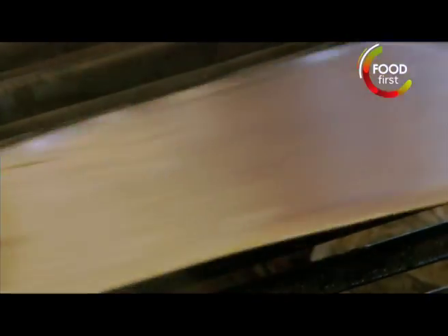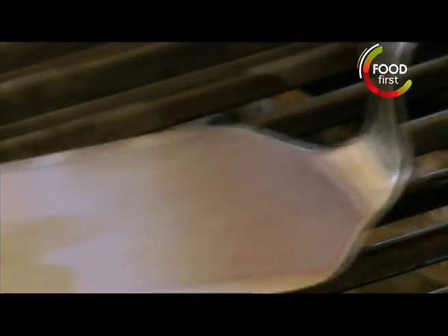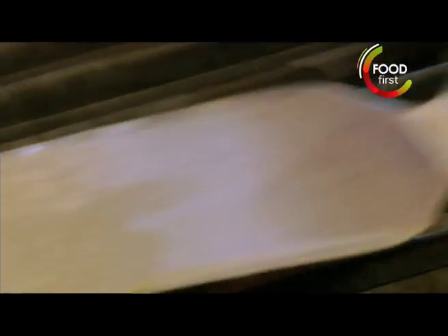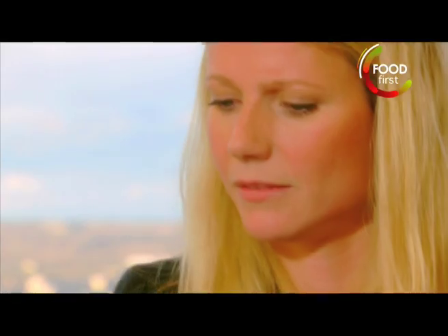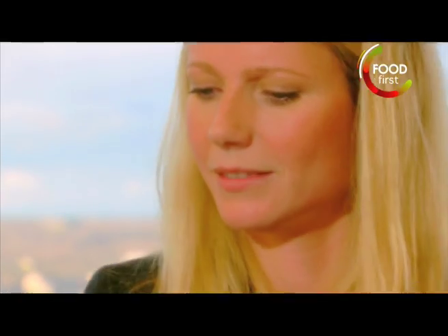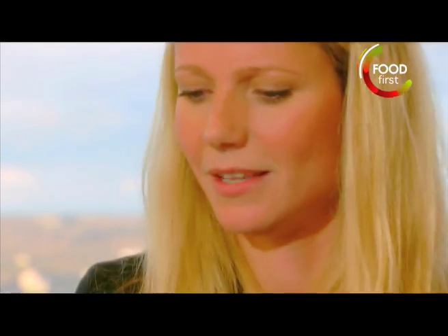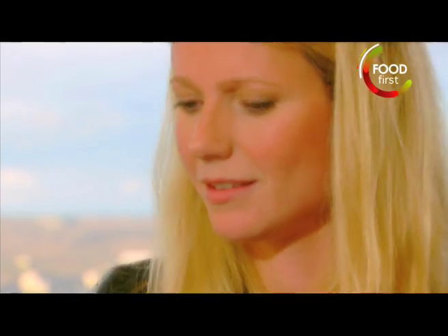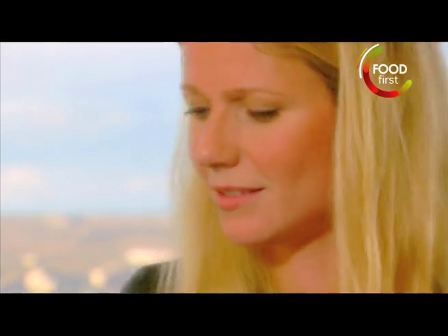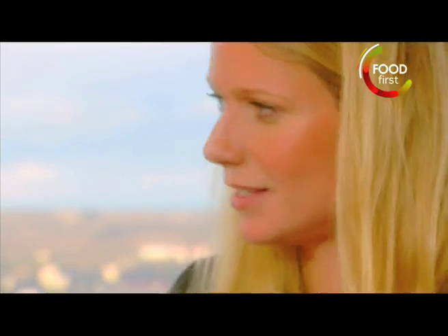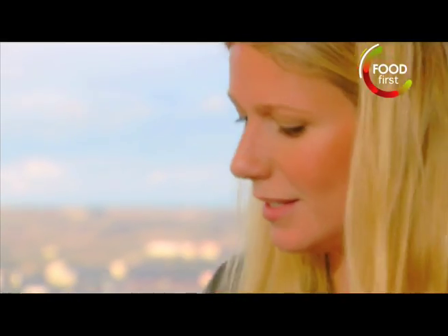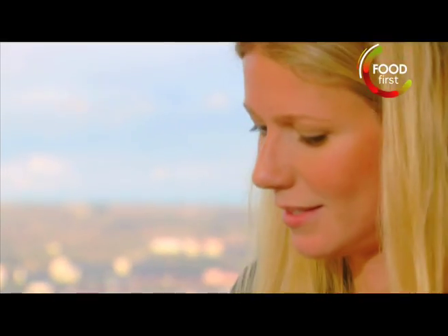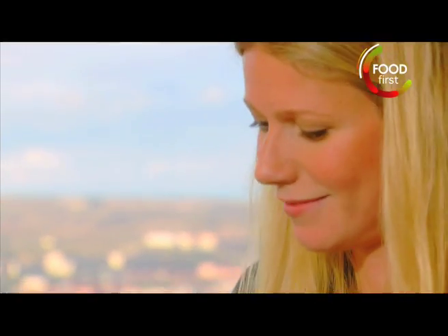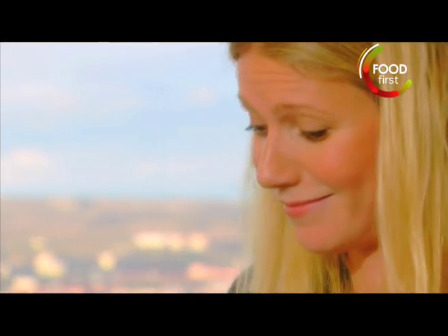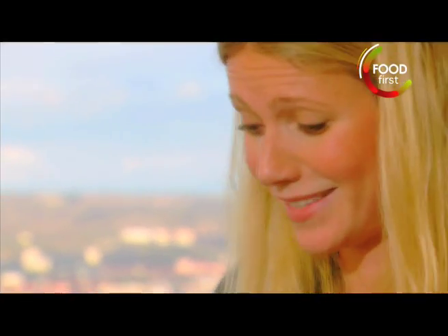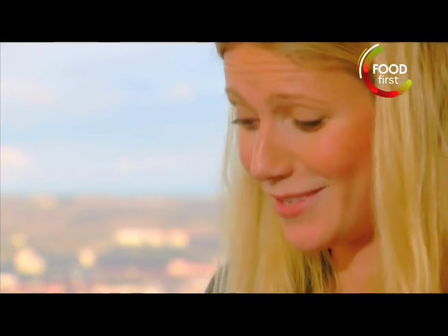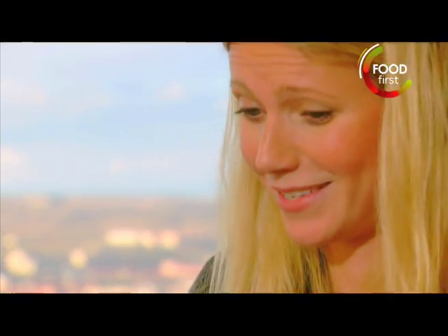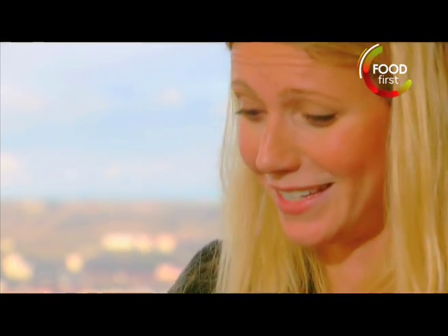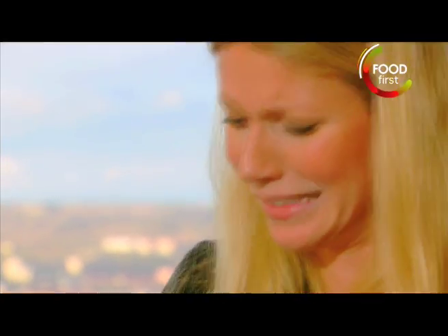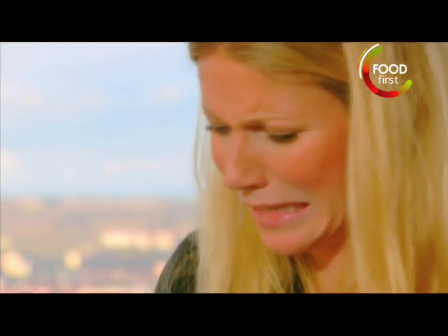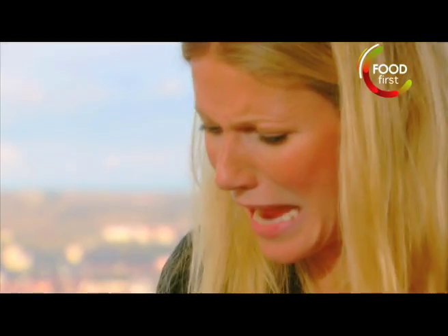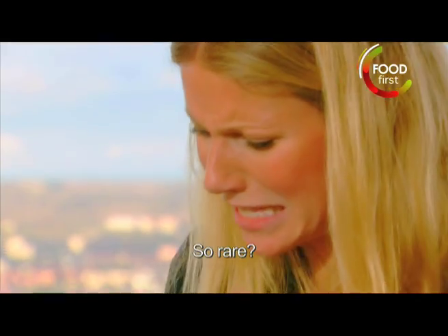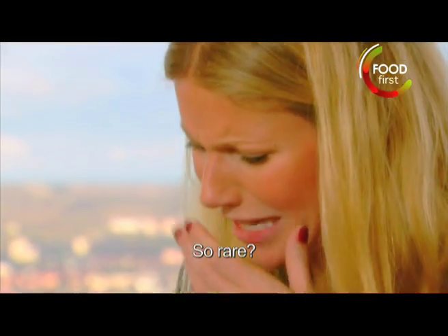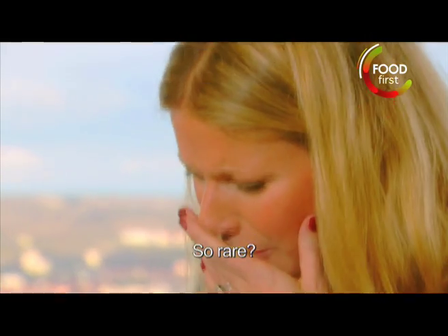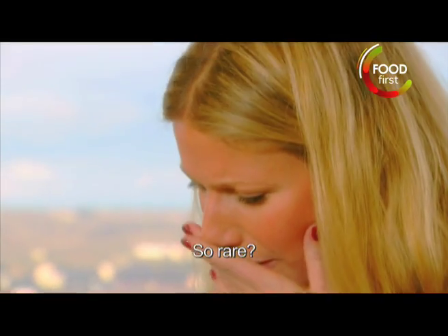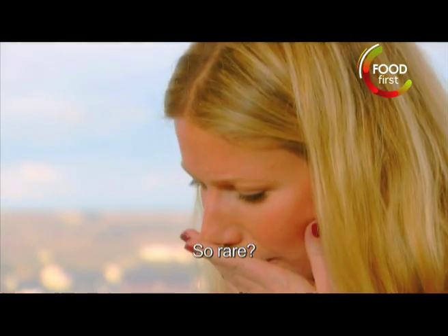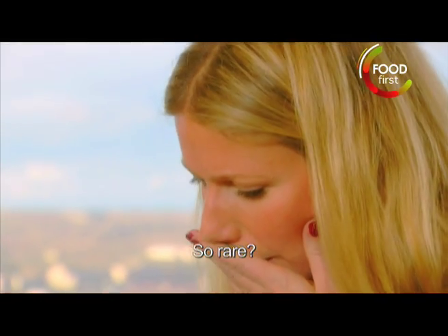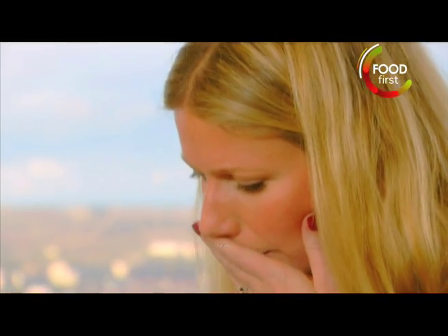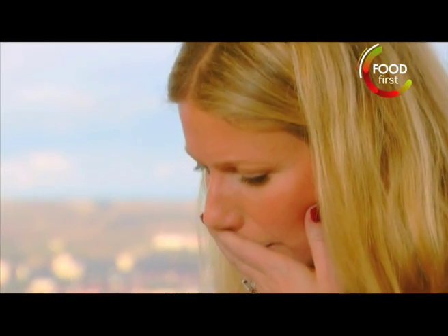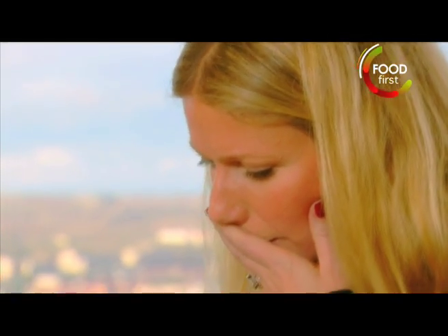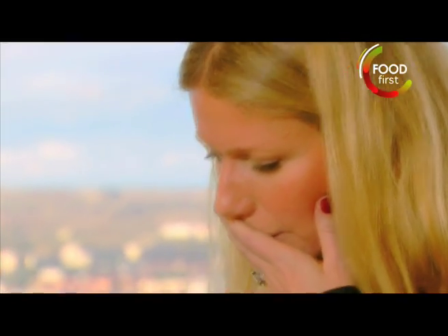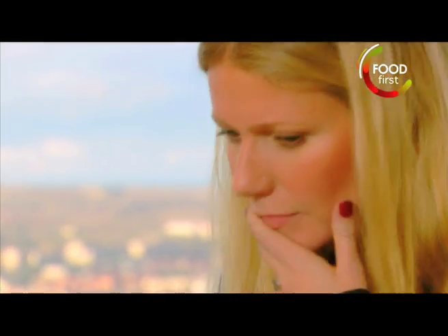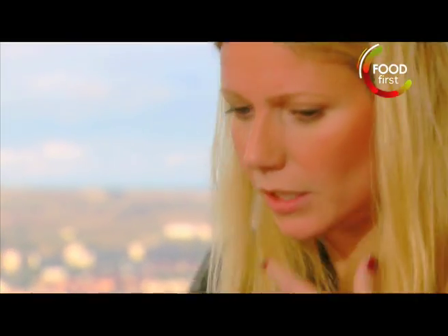He thinks it's done when it's raw — he thinks it's done. ¿Así crudo? No, no, no — así, así, así. No está crudo. He clarifies it's not actually raw, it's just cooked to that perfect point.